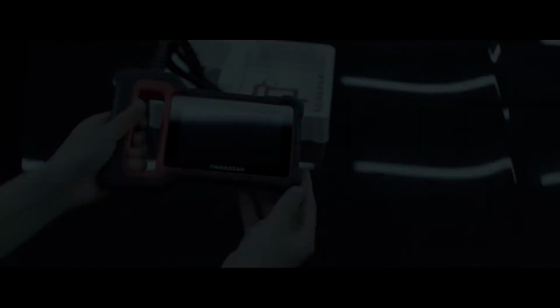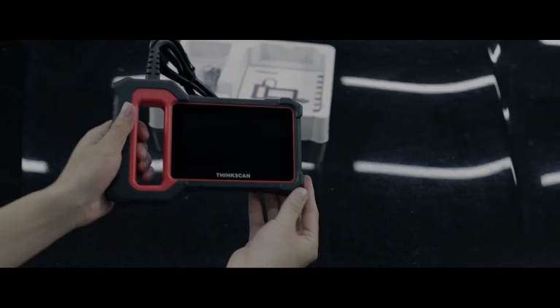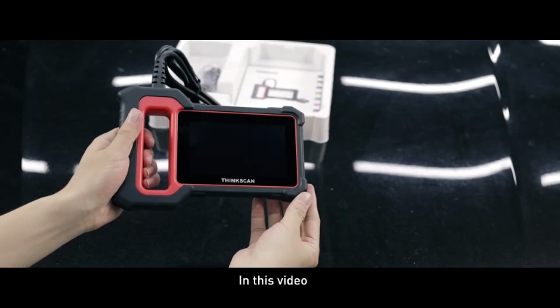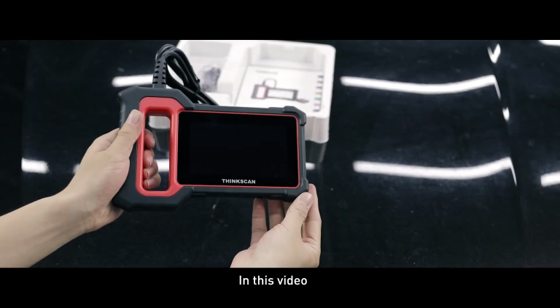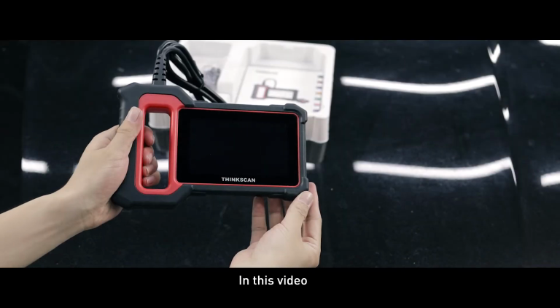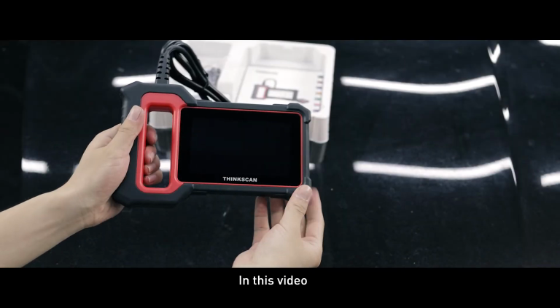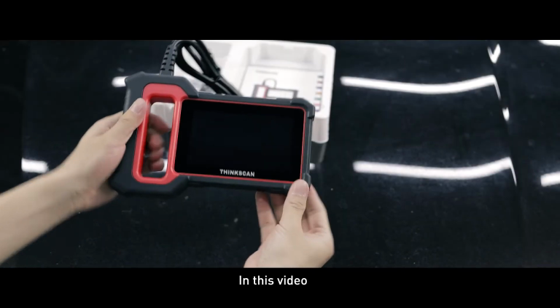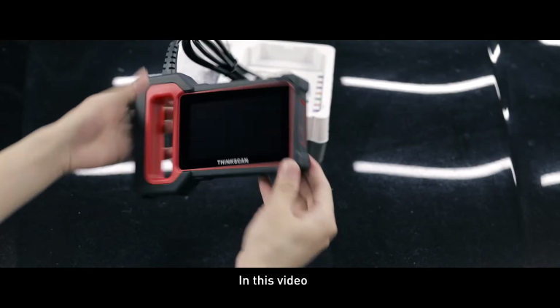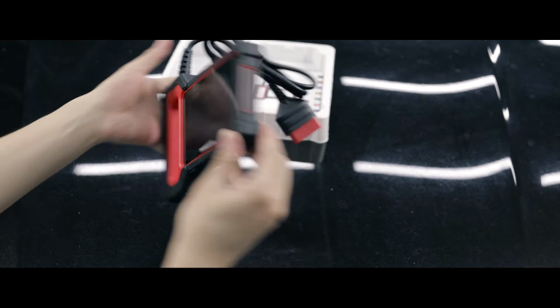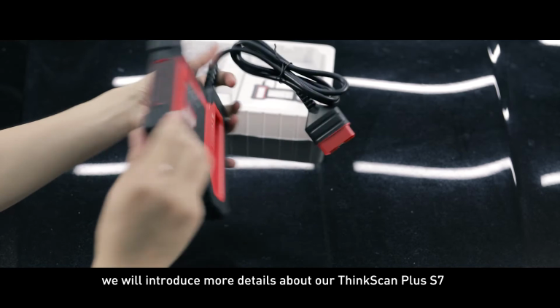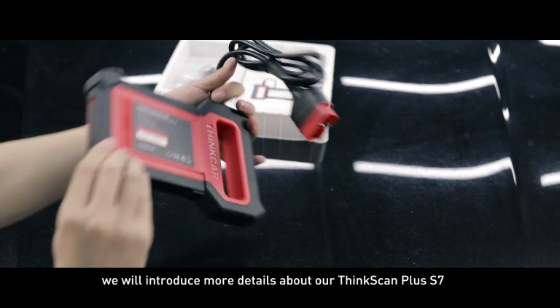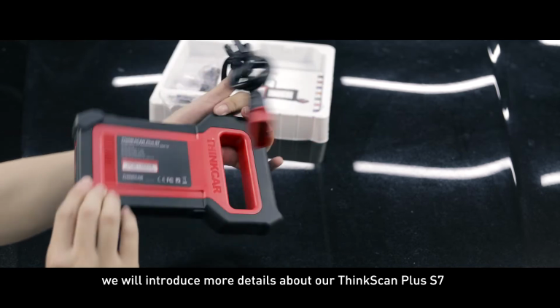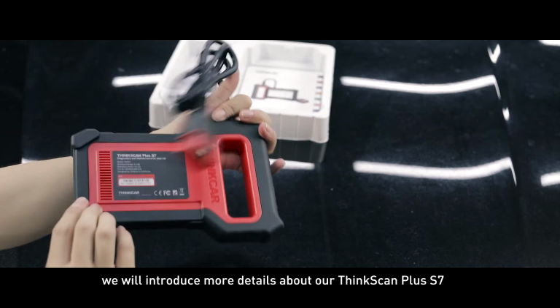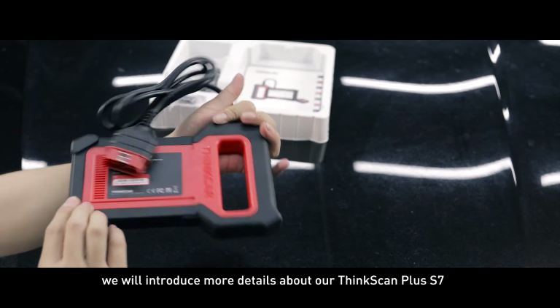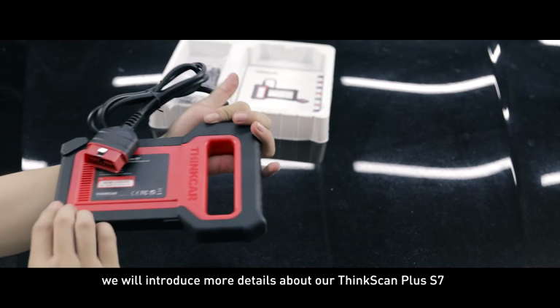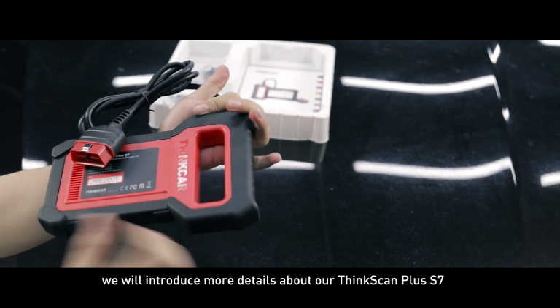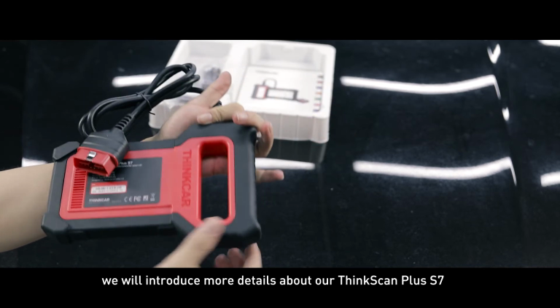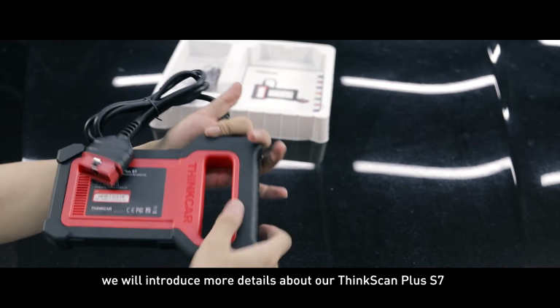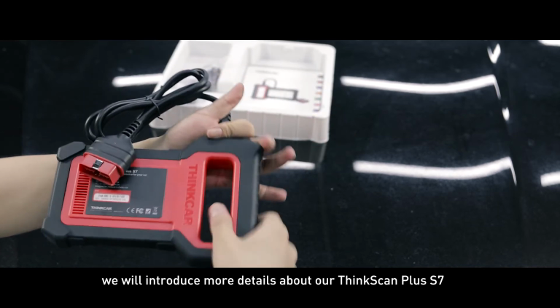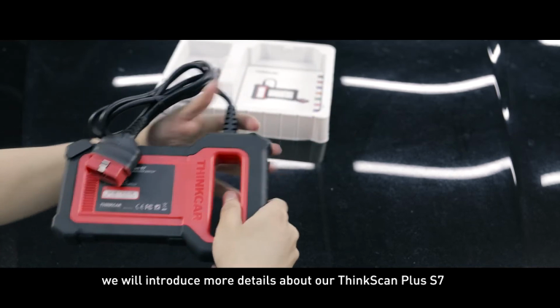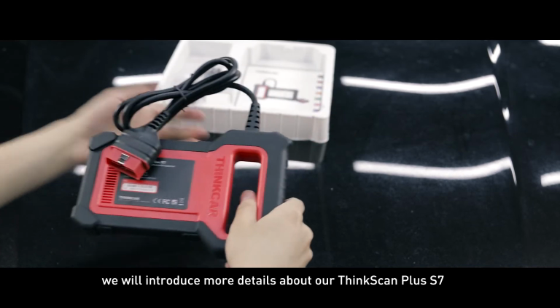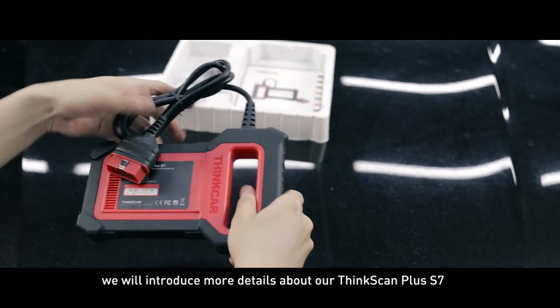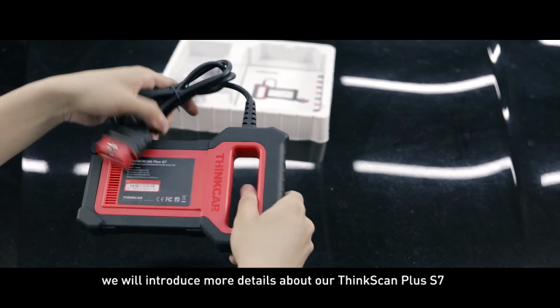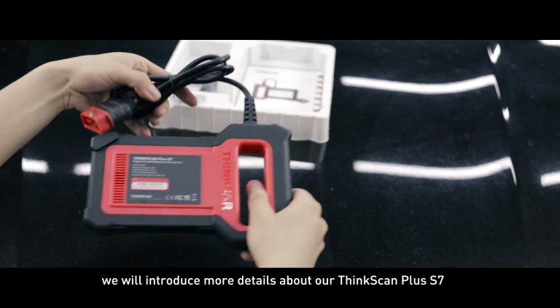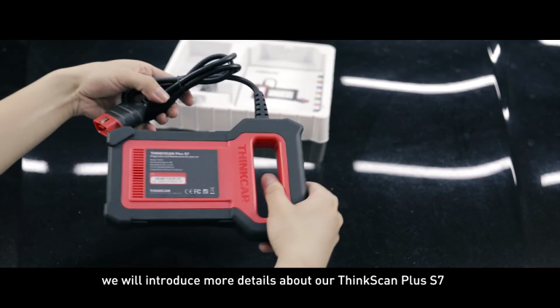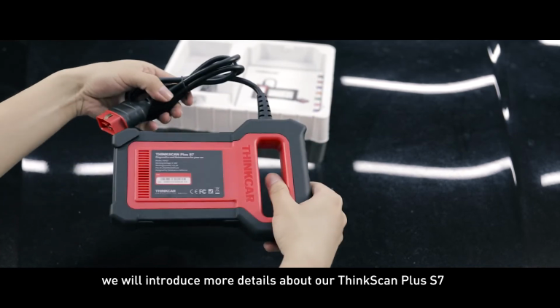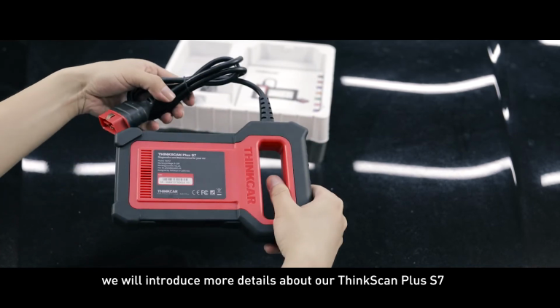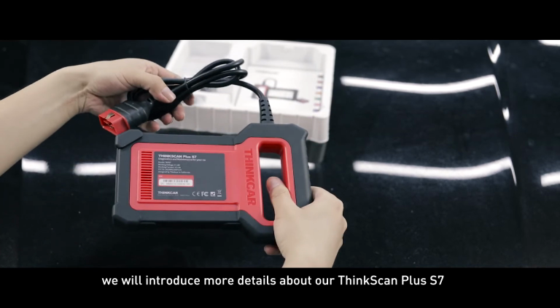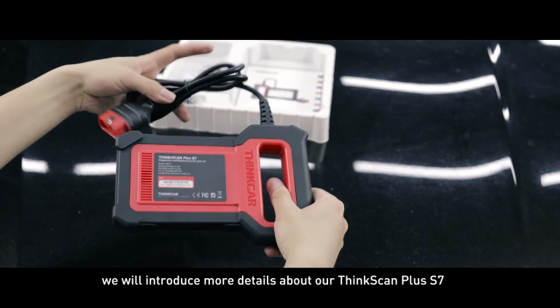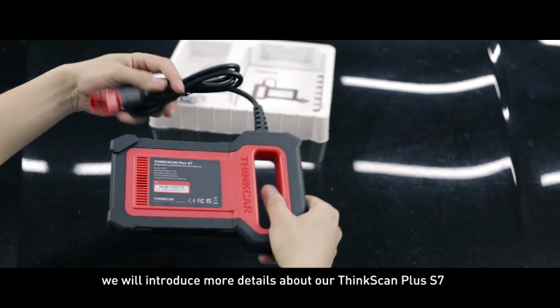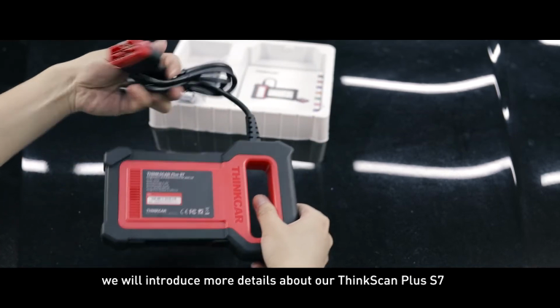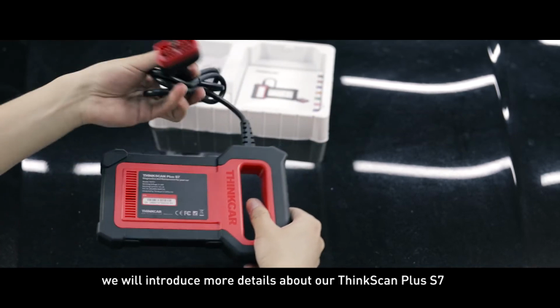In this video, we will introduce more details about our ThinkScan Plus S7.